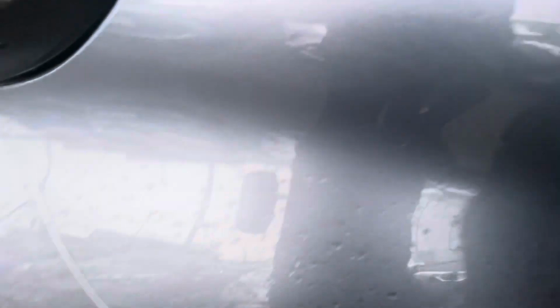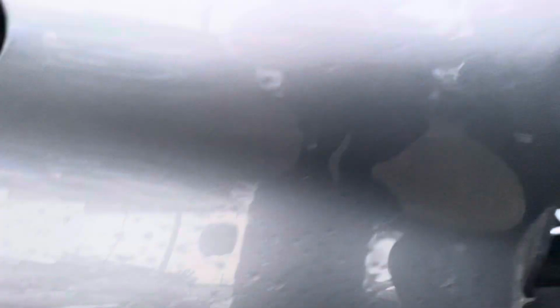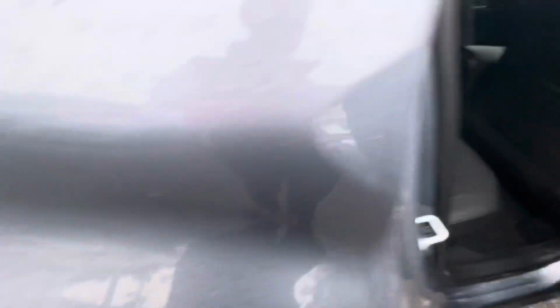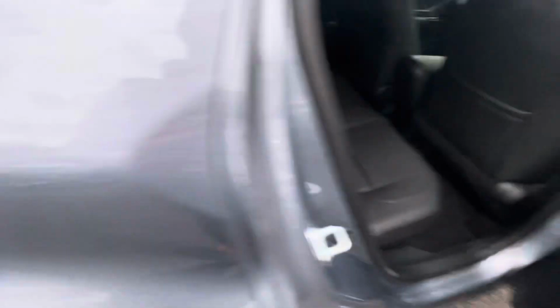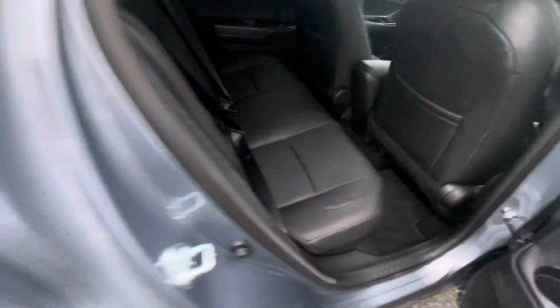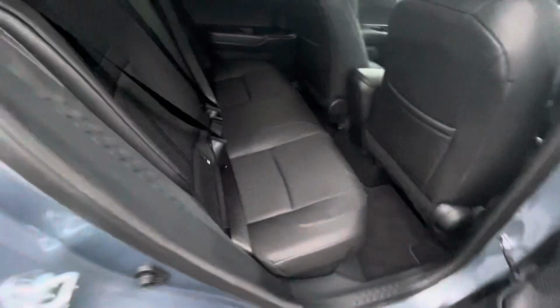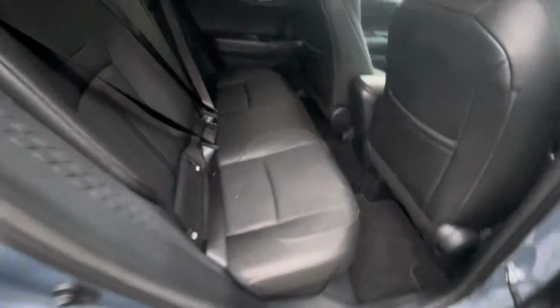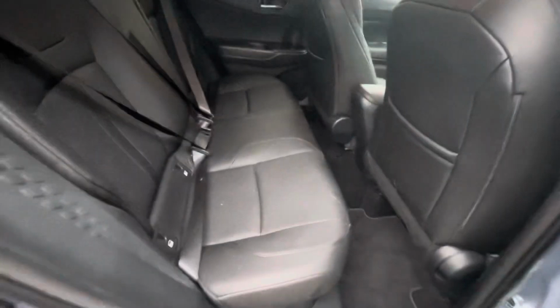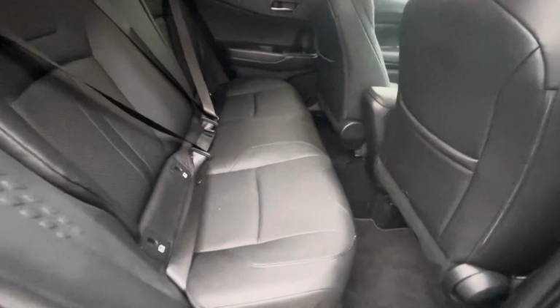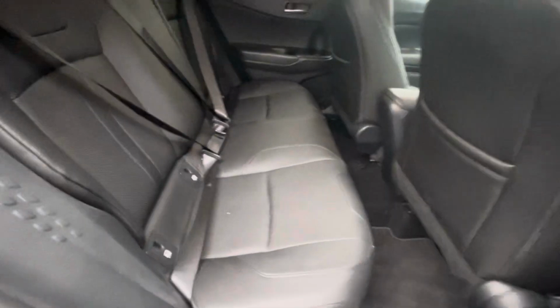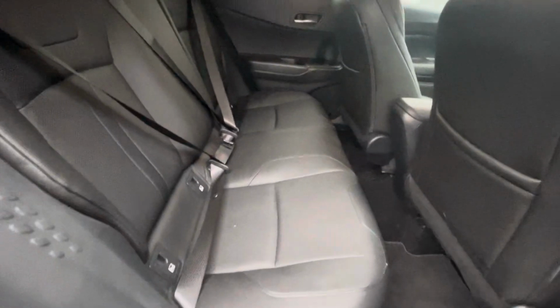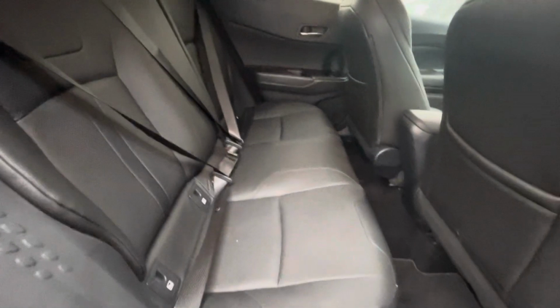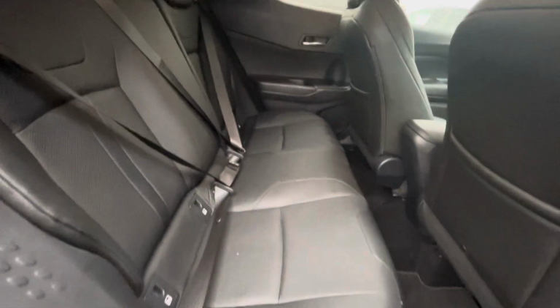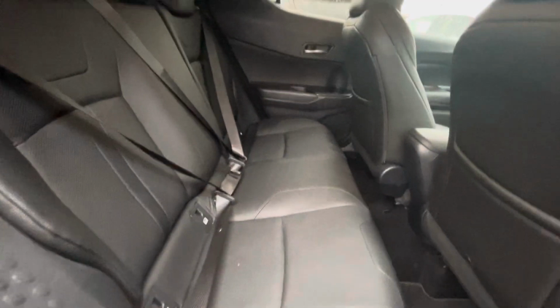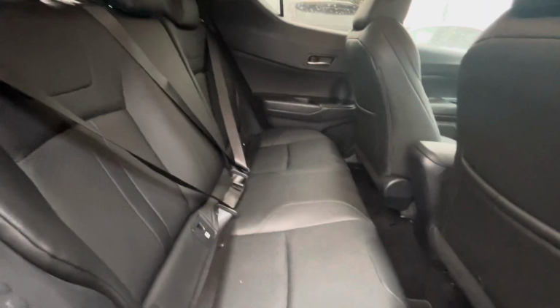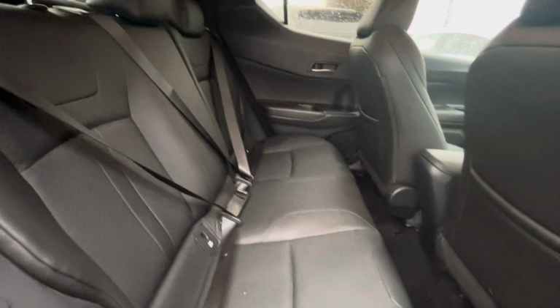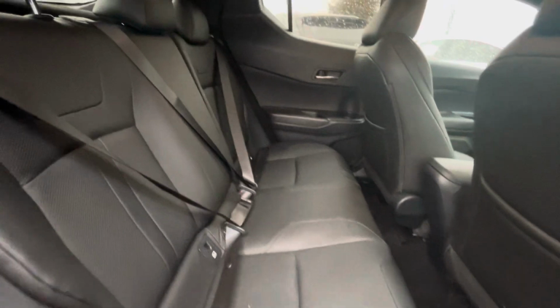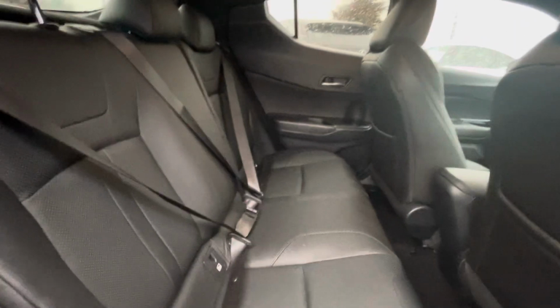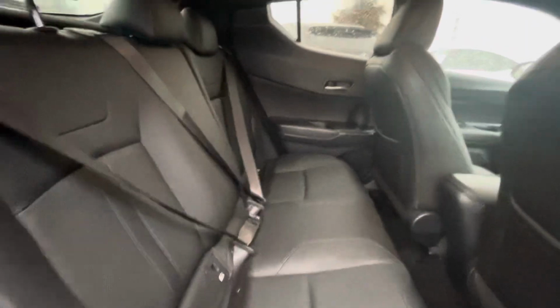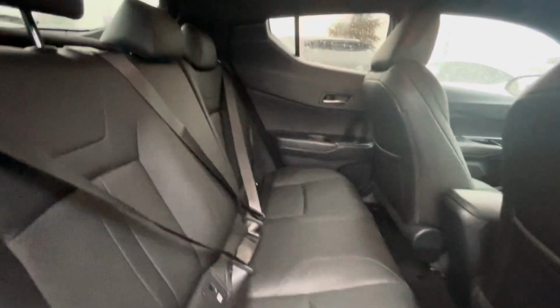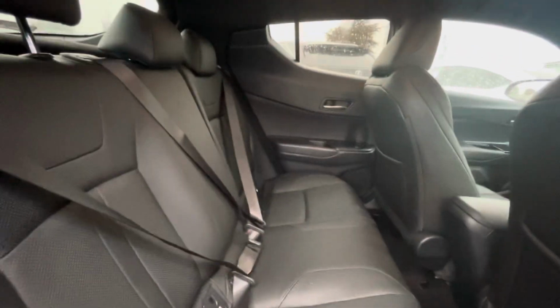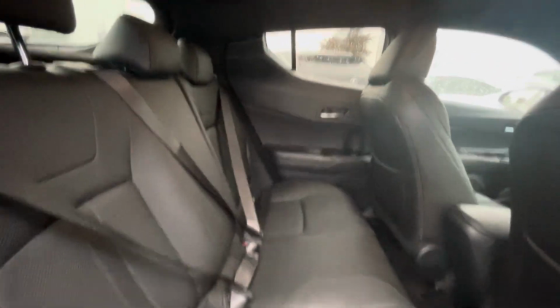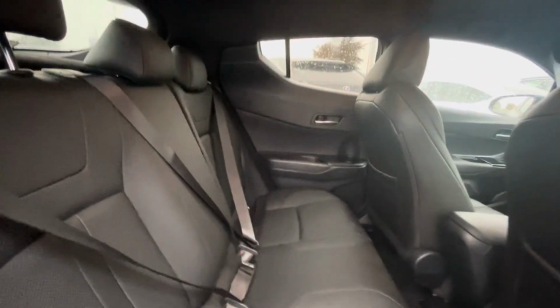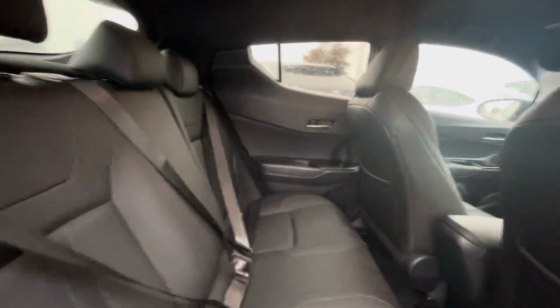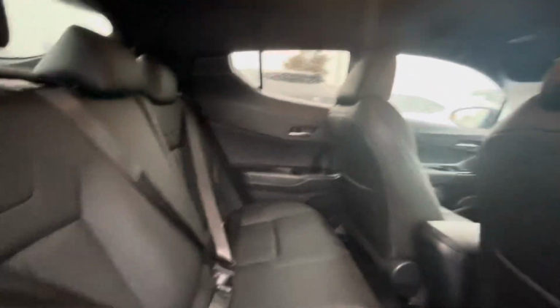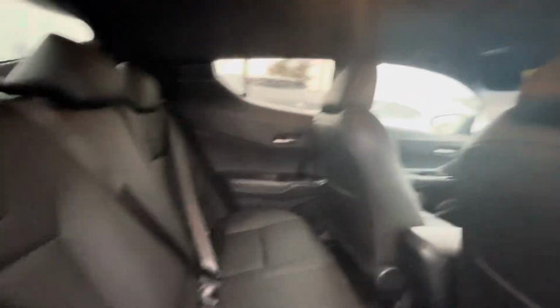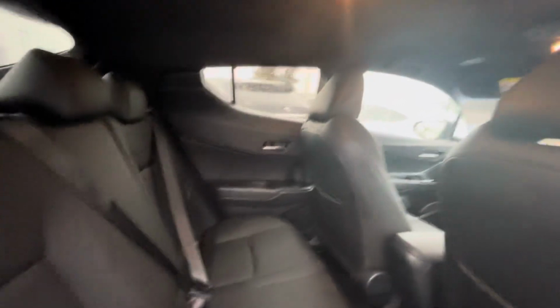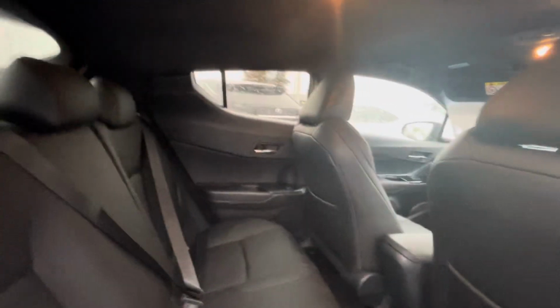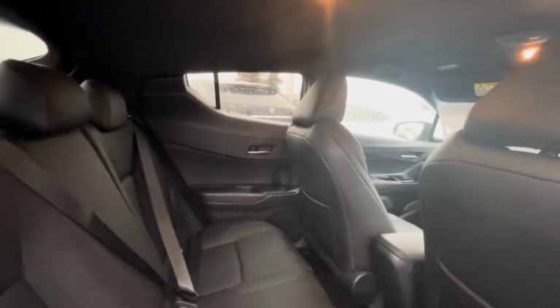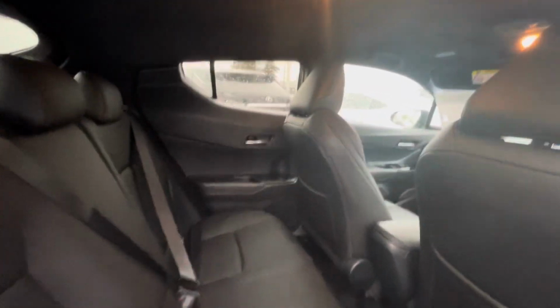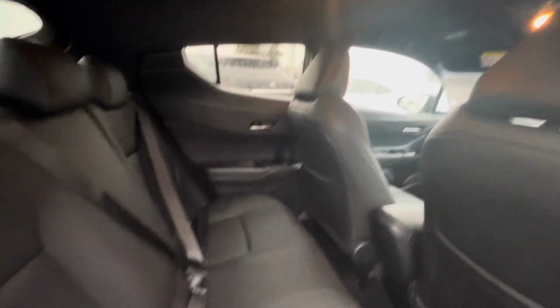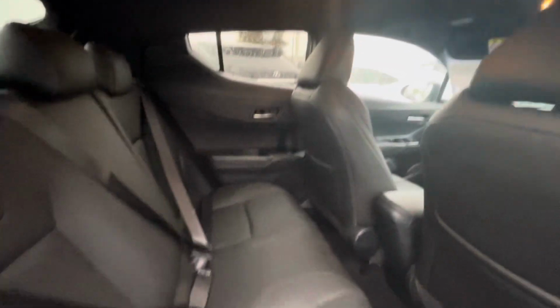Into the back of the car, full leather interior, Isofix points on both sides of the back of the car, and full black headcloth.